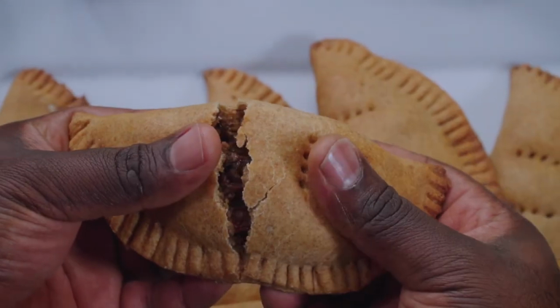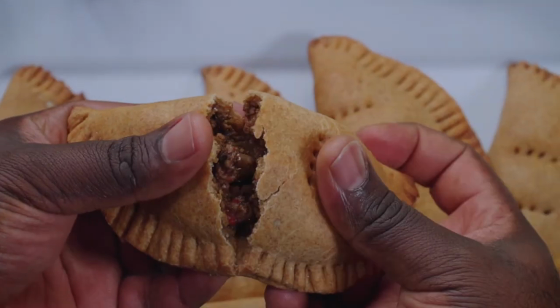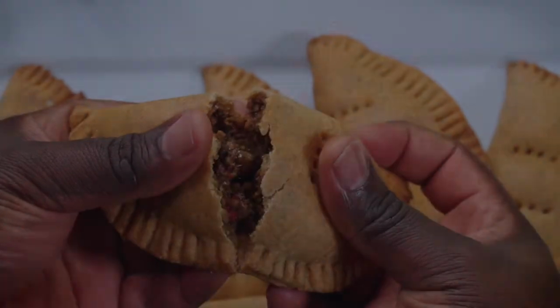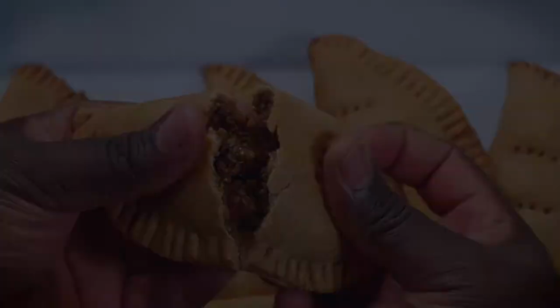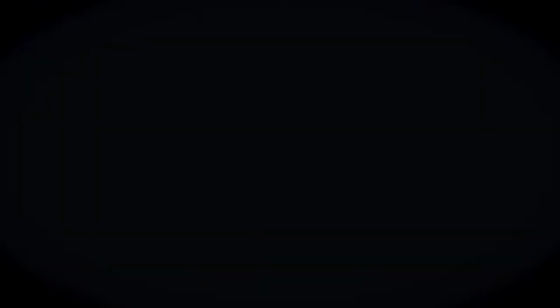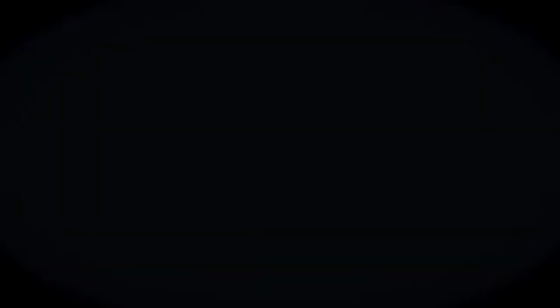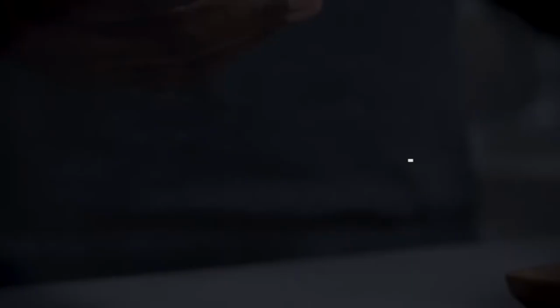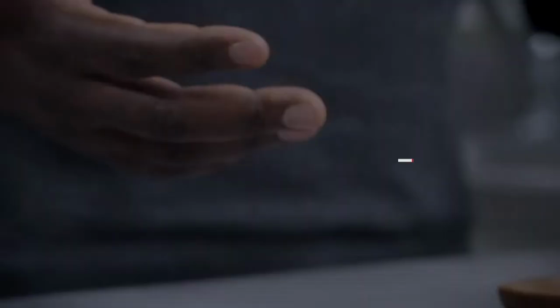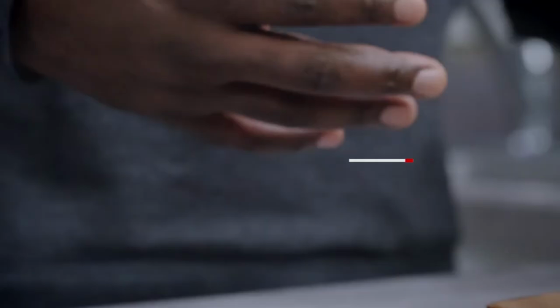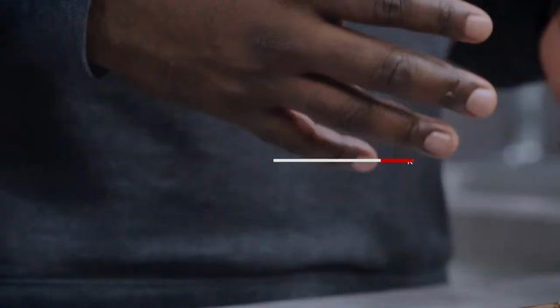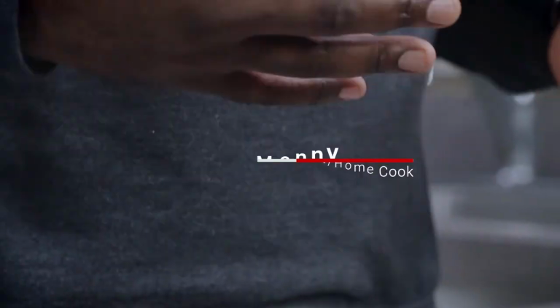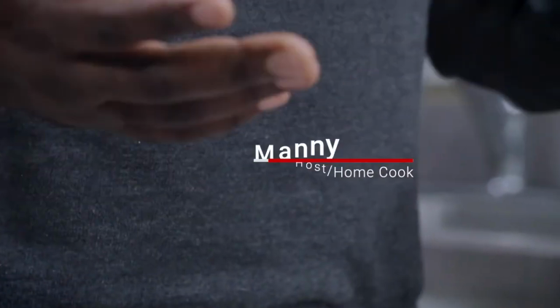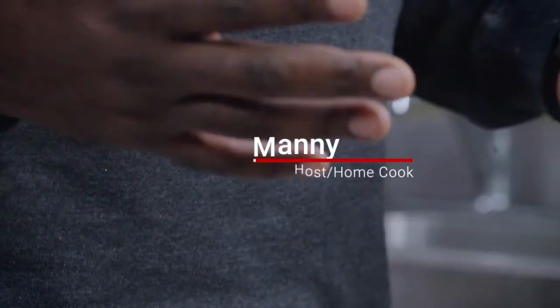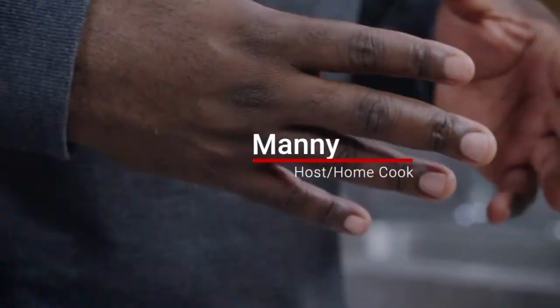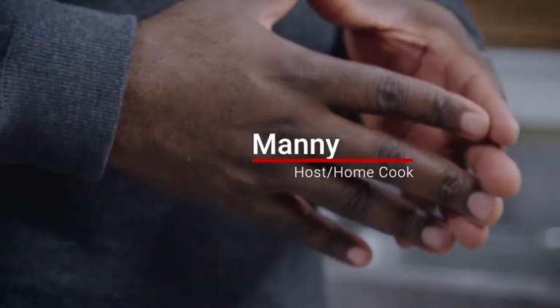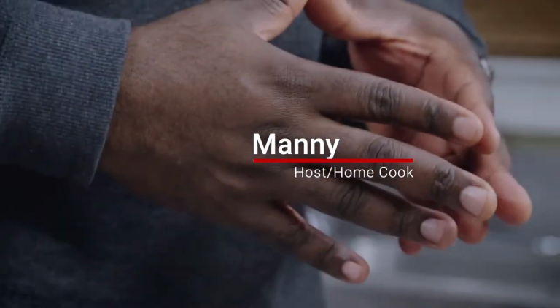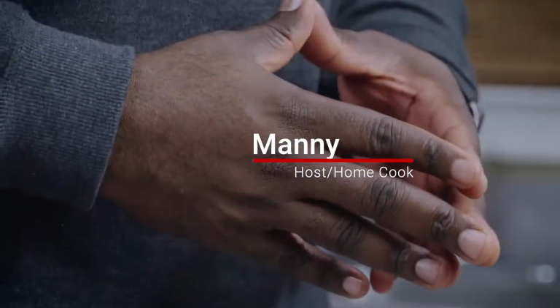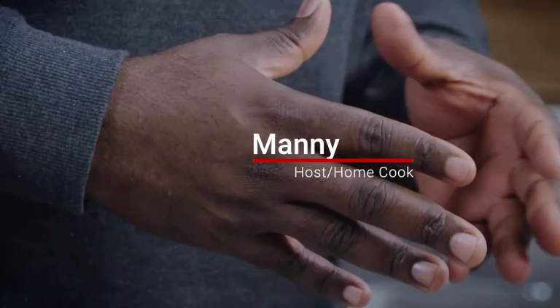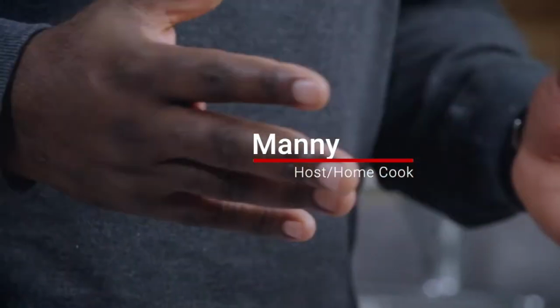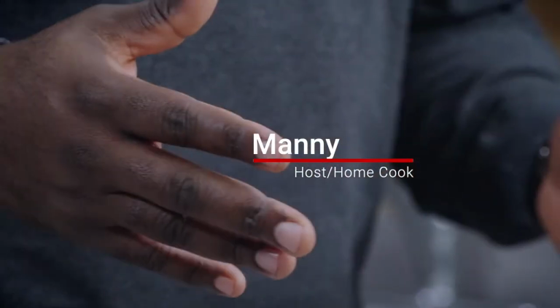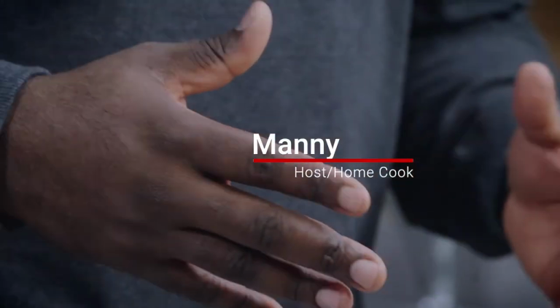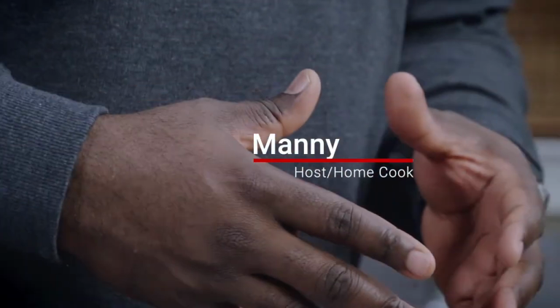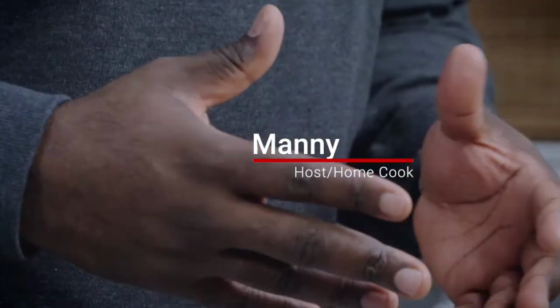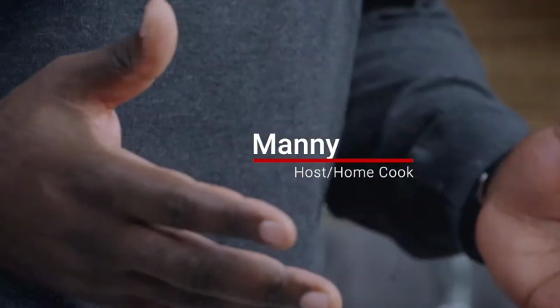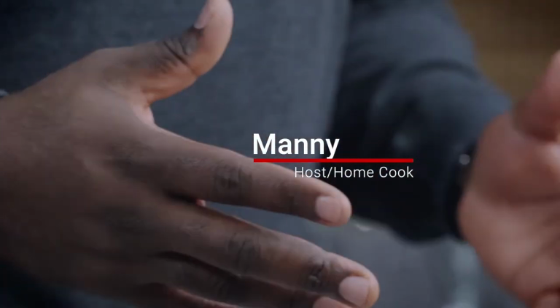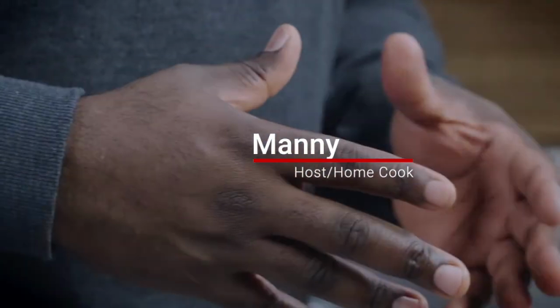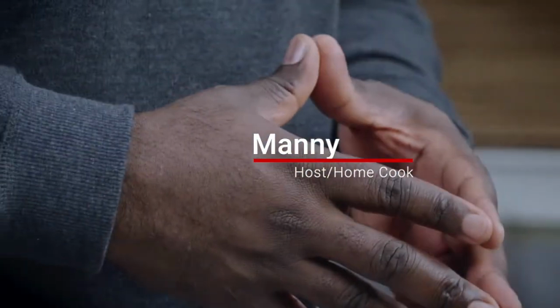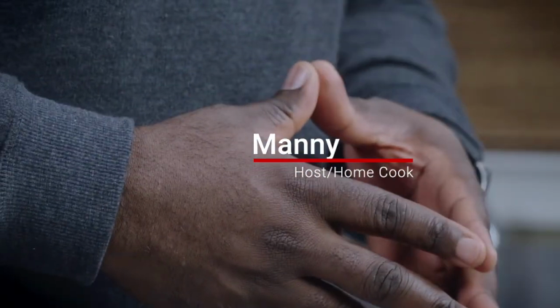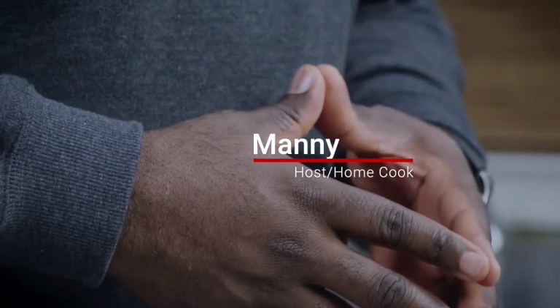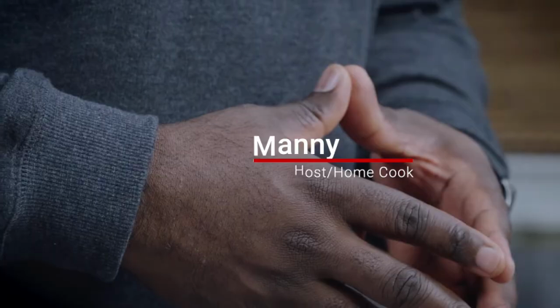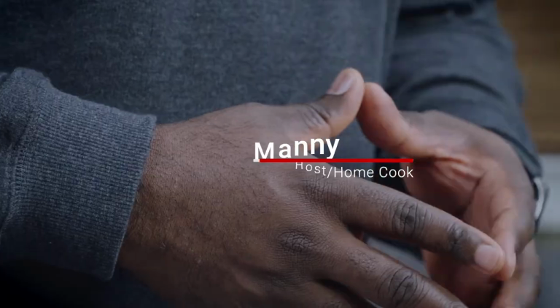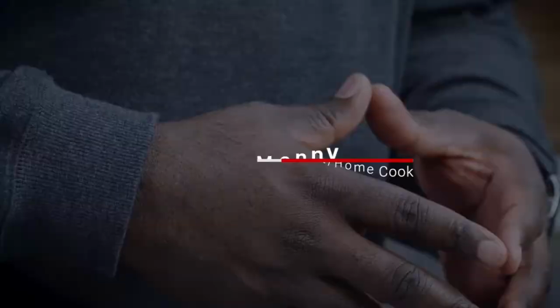Hello, so today we'll be making ground walnut meat pies. Let's get started.